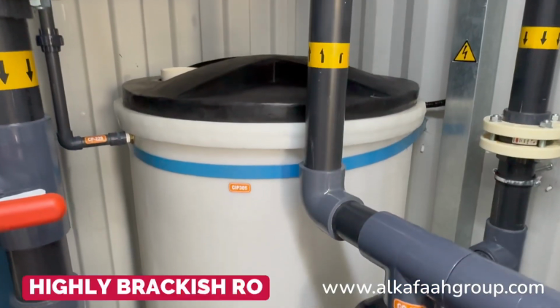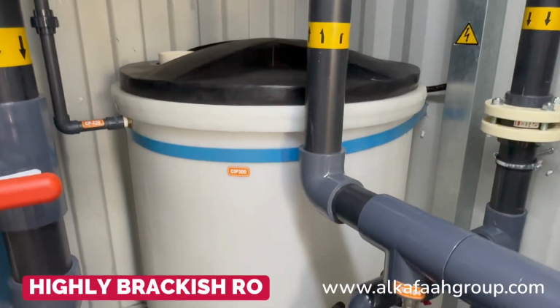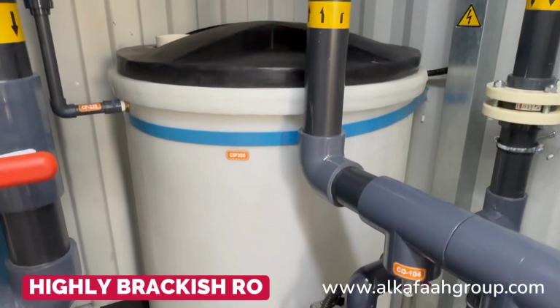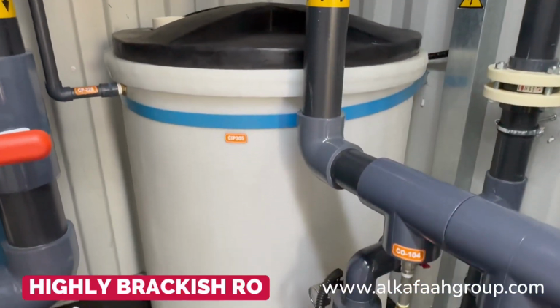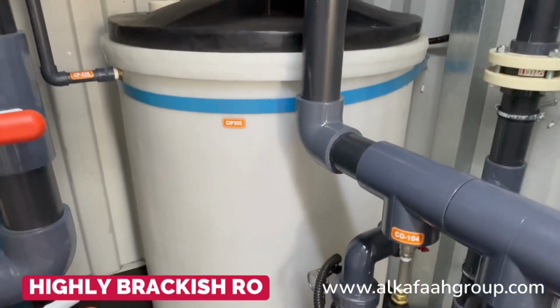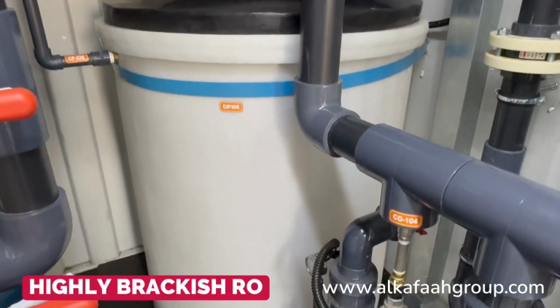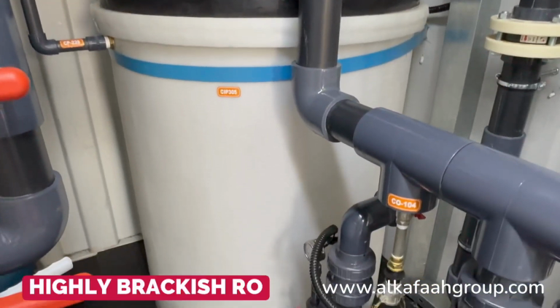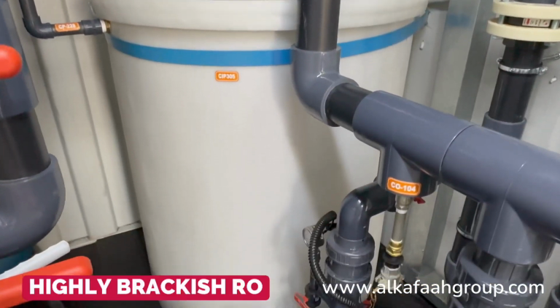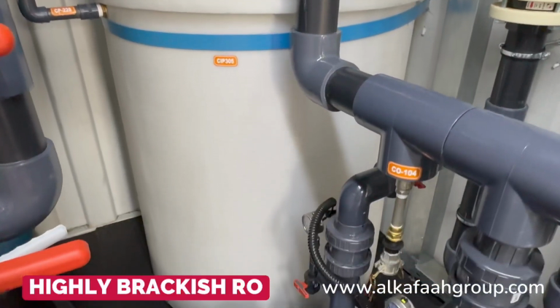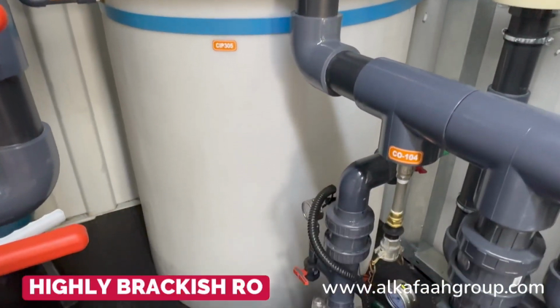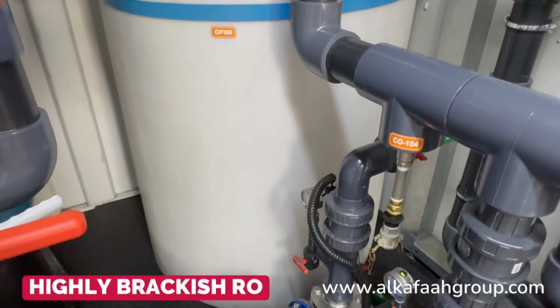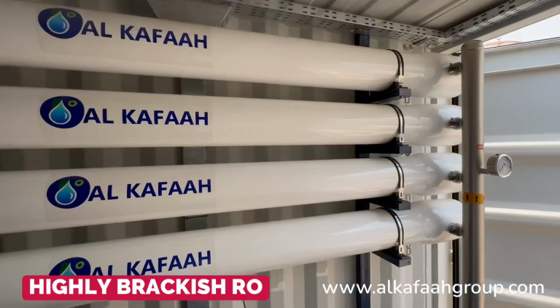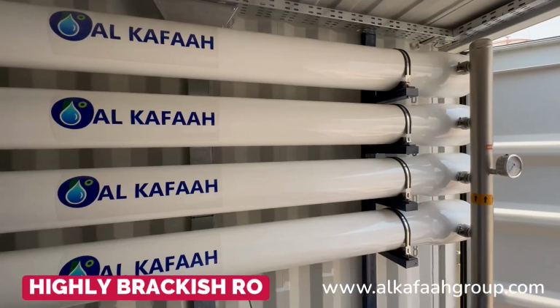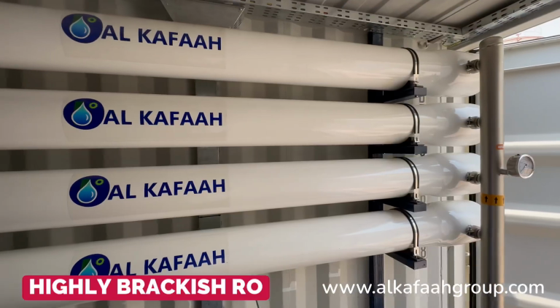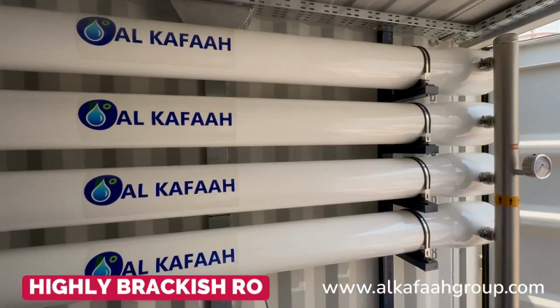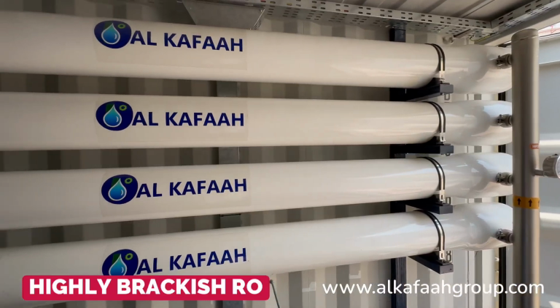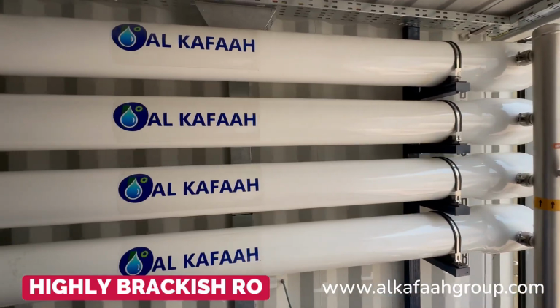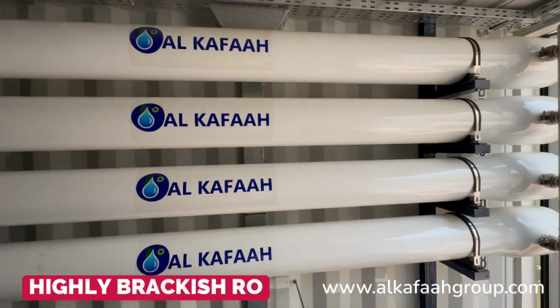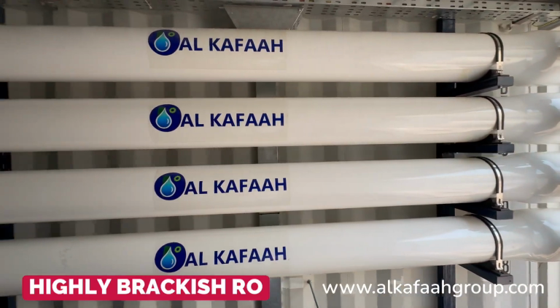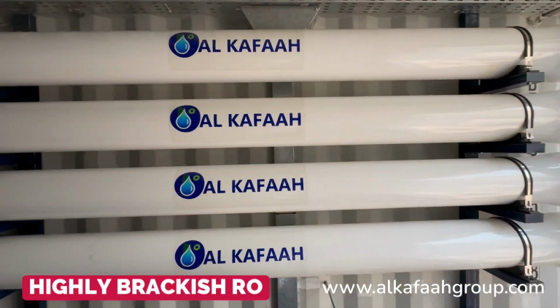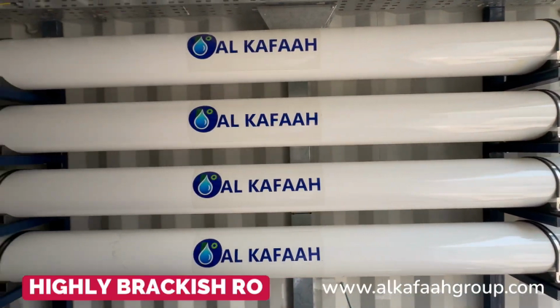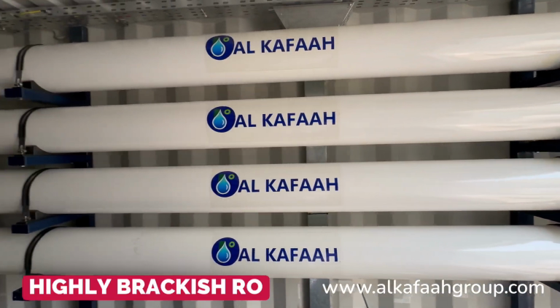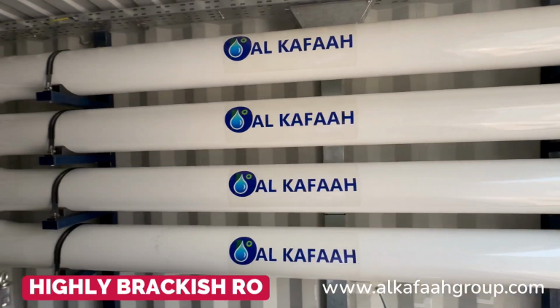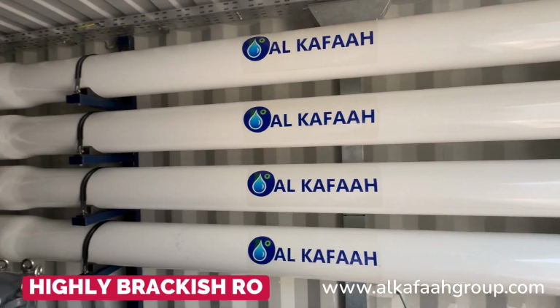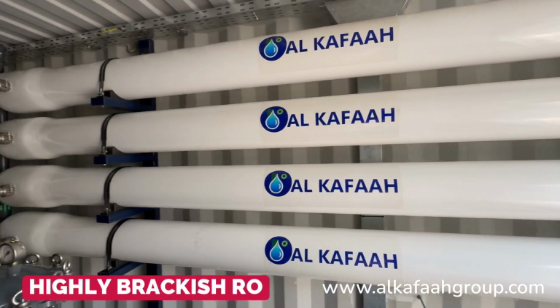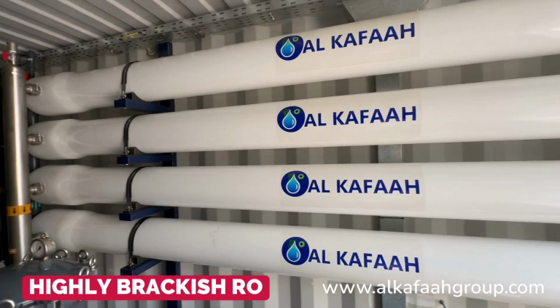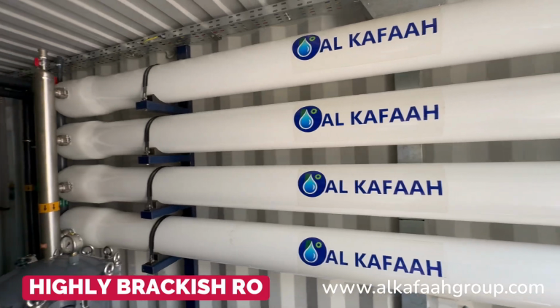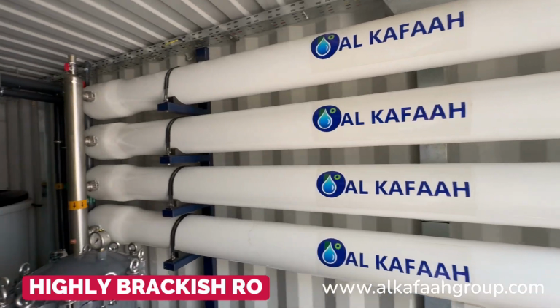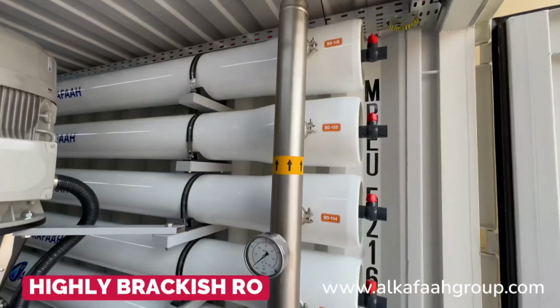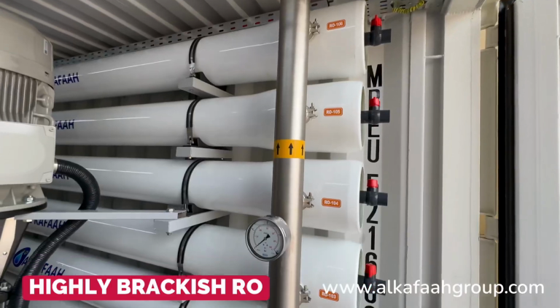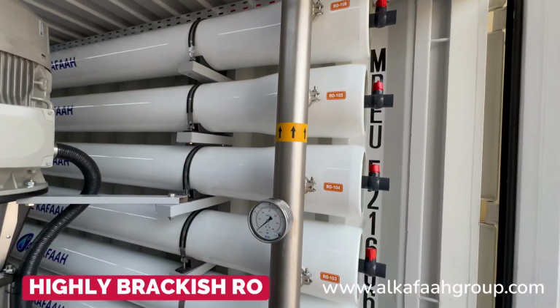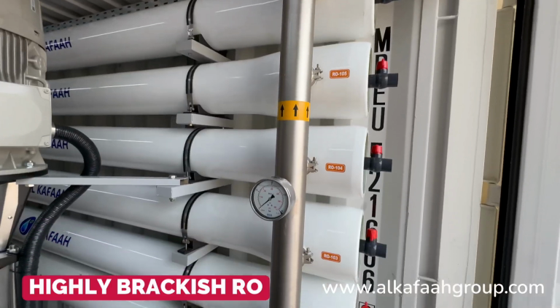A built-in CIP system enhances the RO membrane life under various operating conditions.